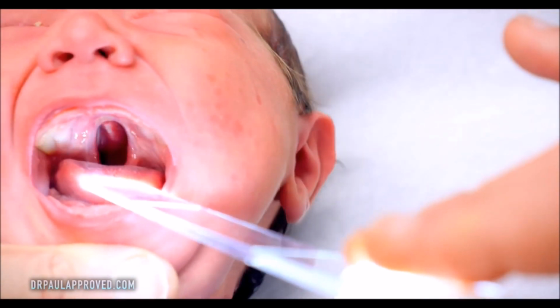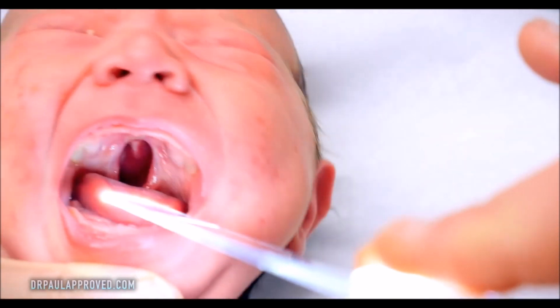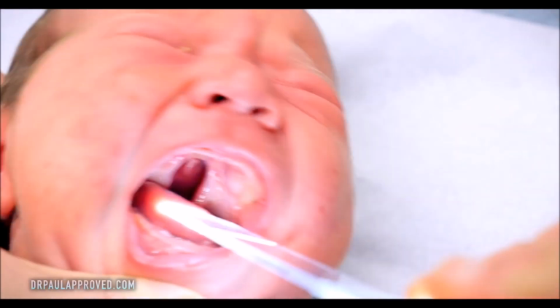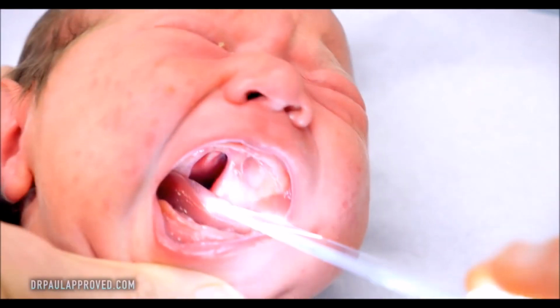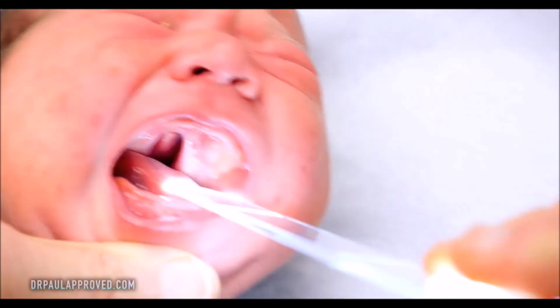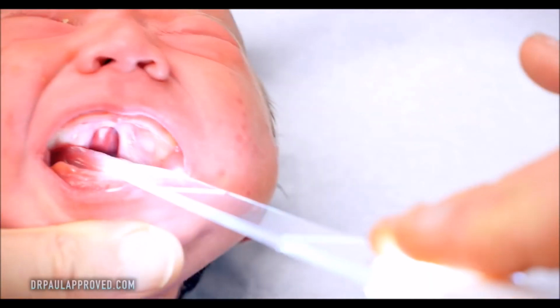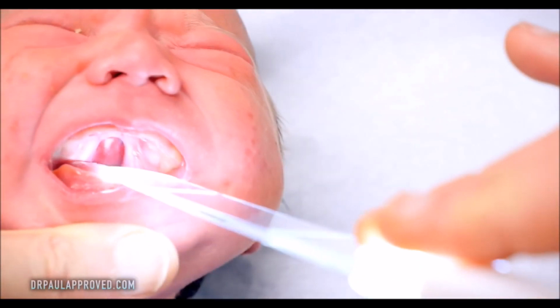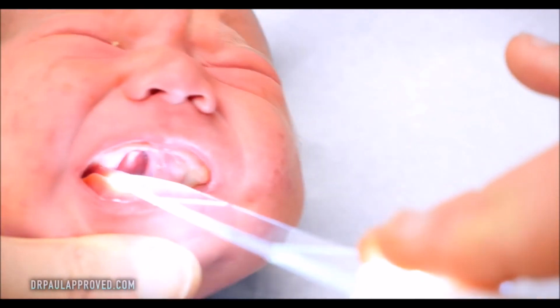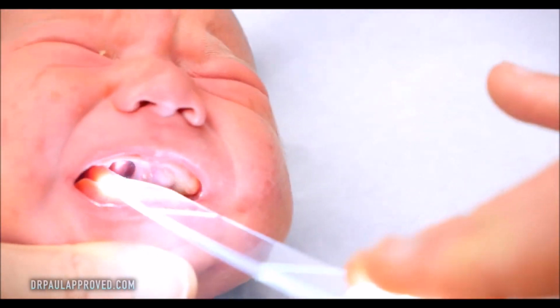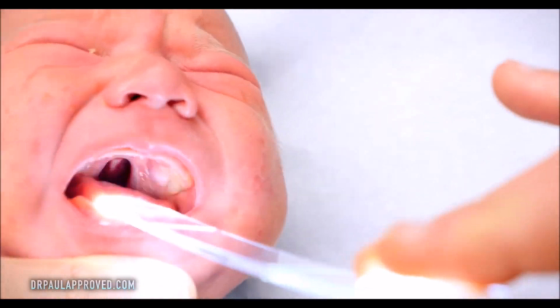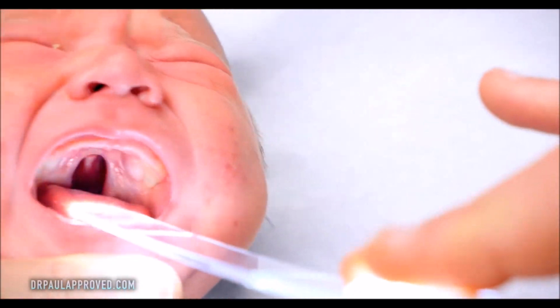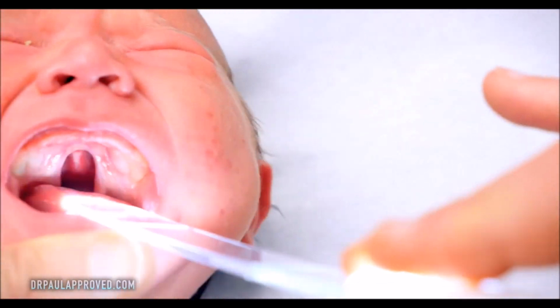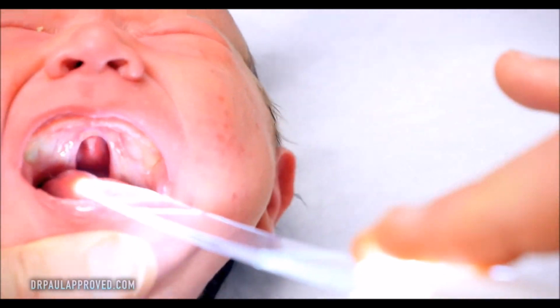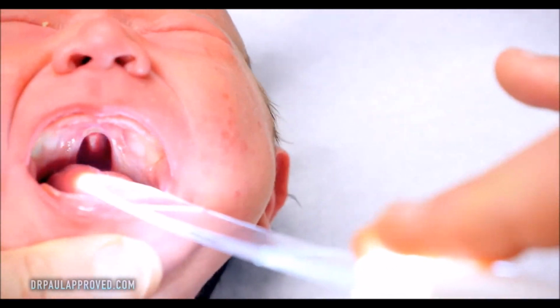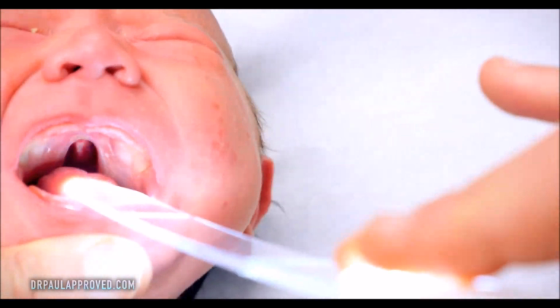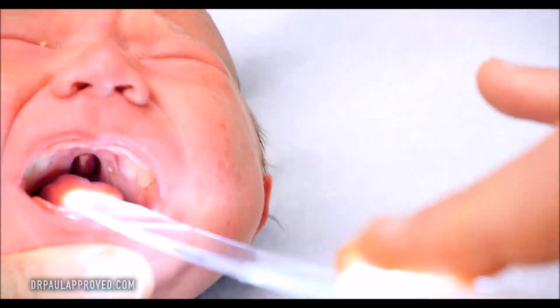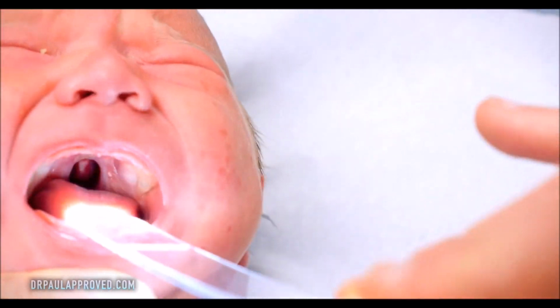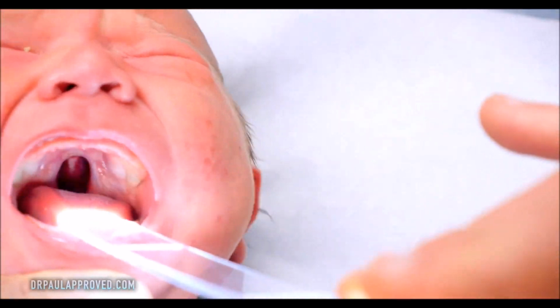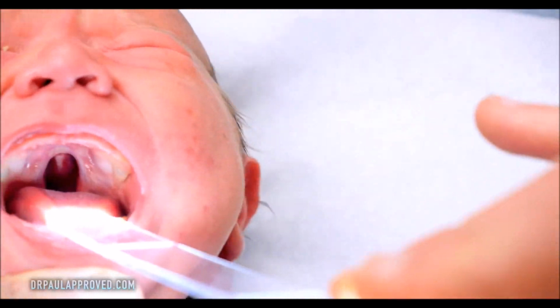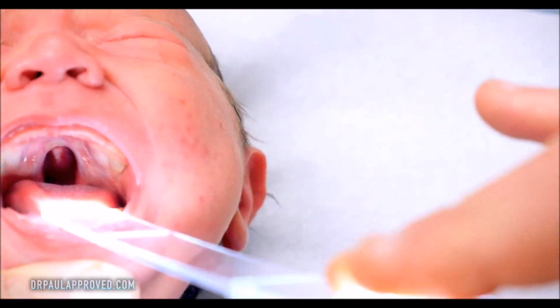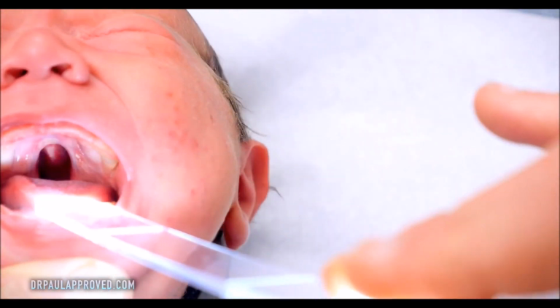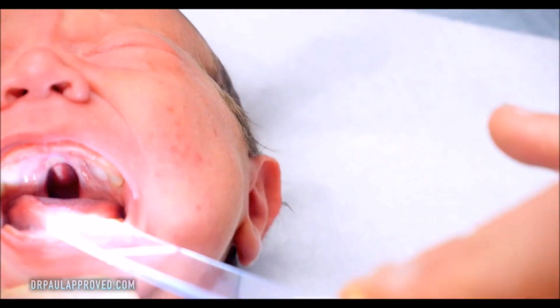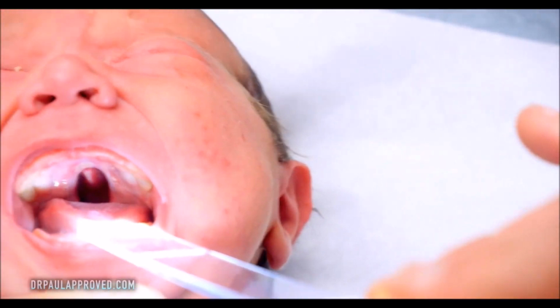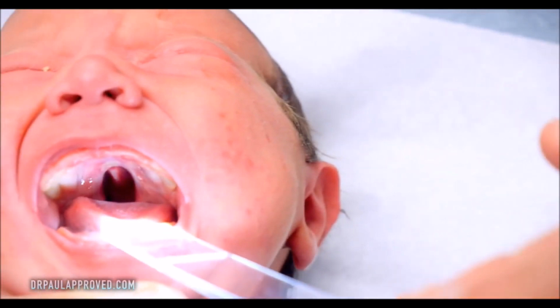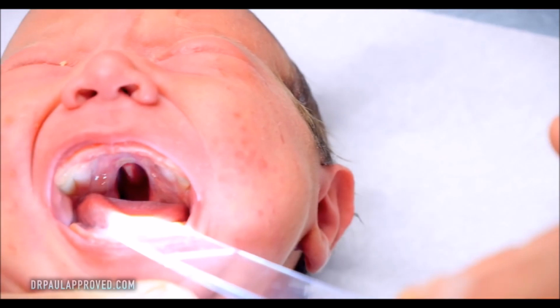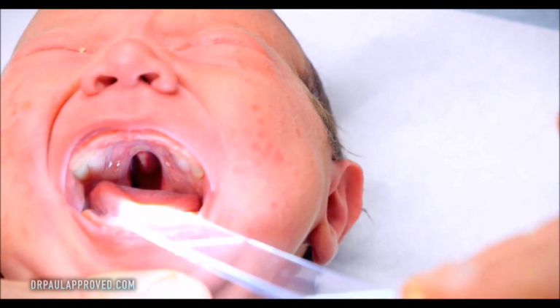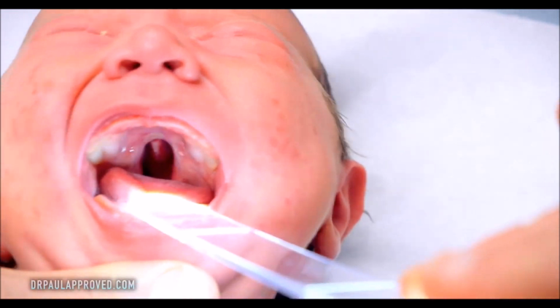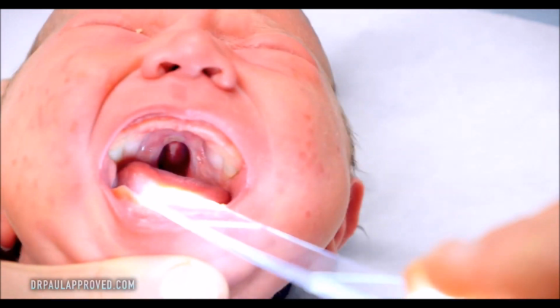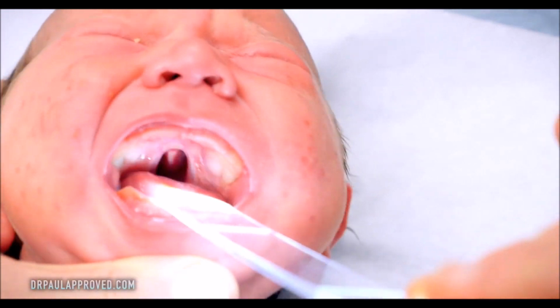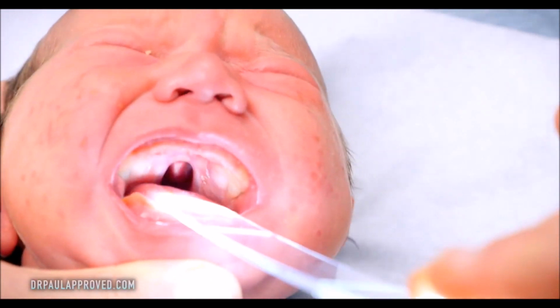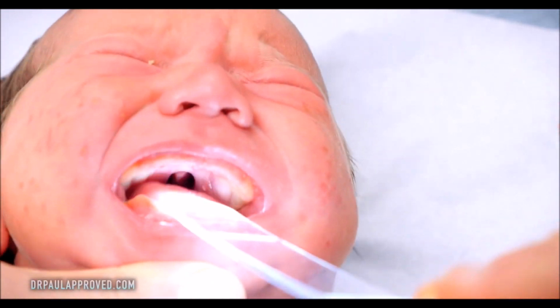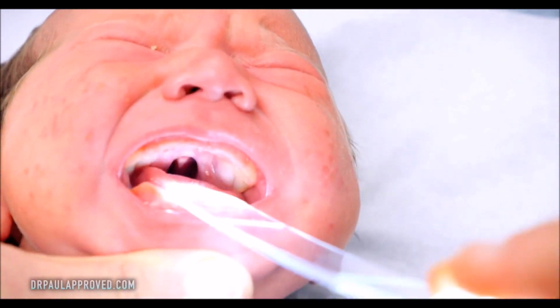So what we're seeing at the back of the throat there is a cleft palate.